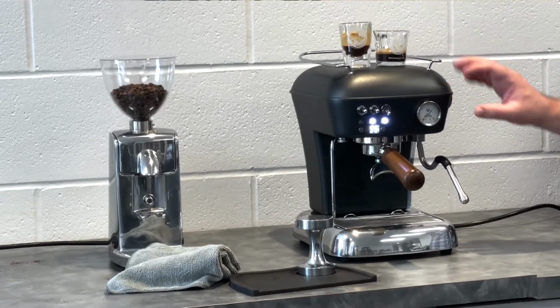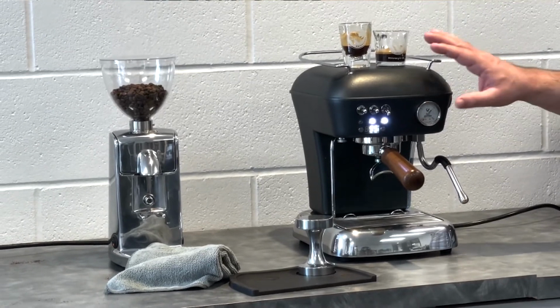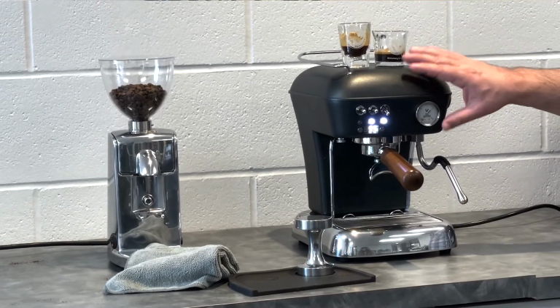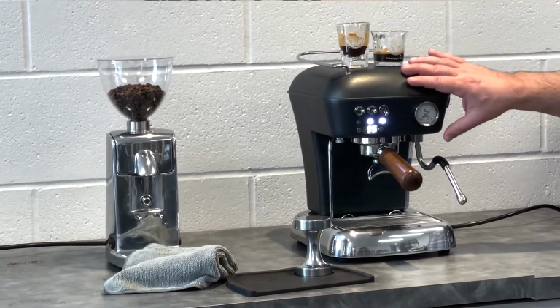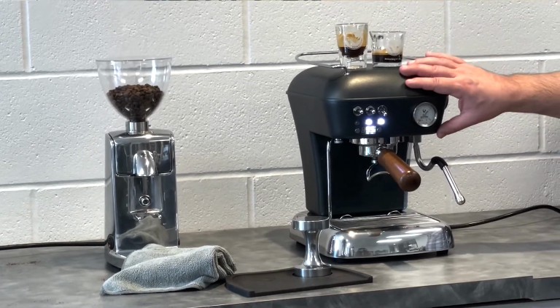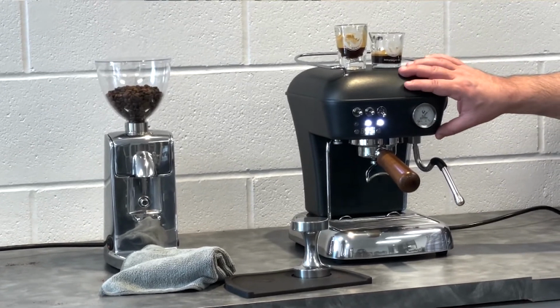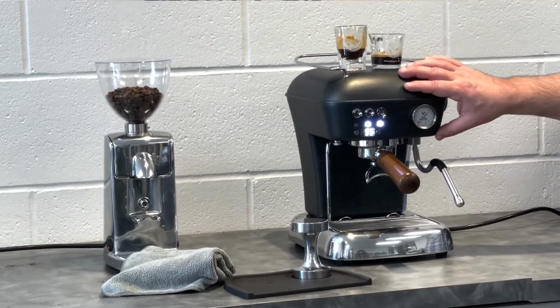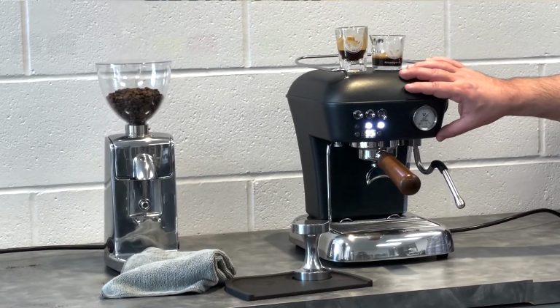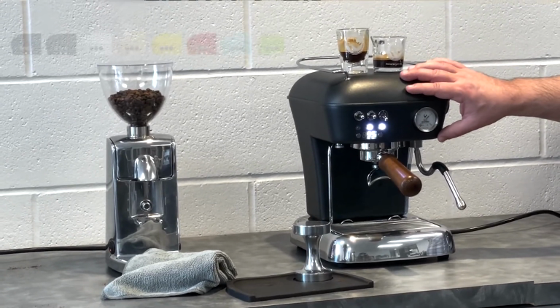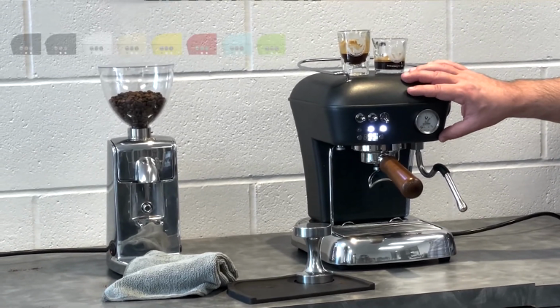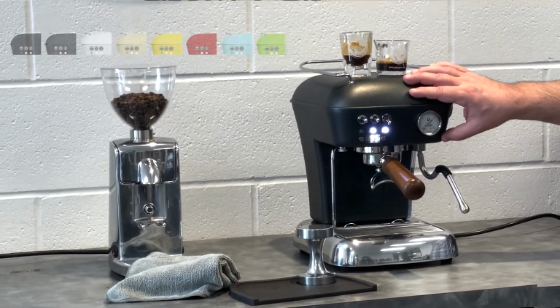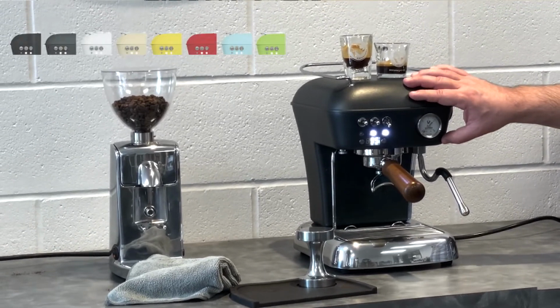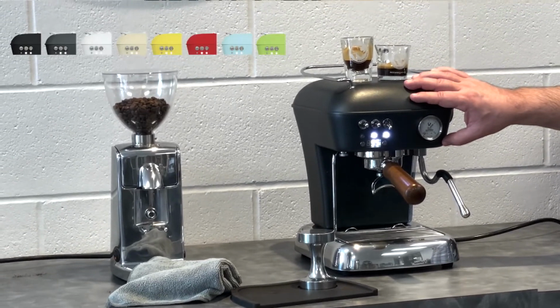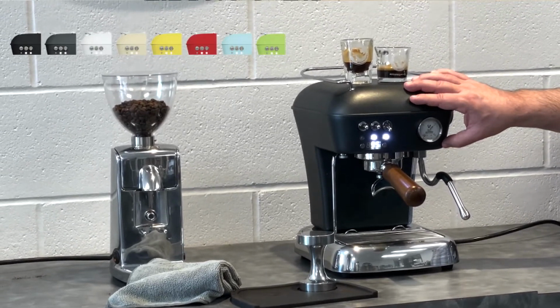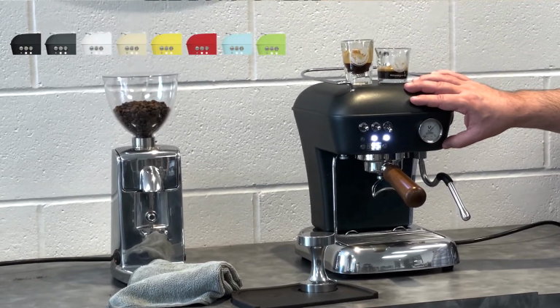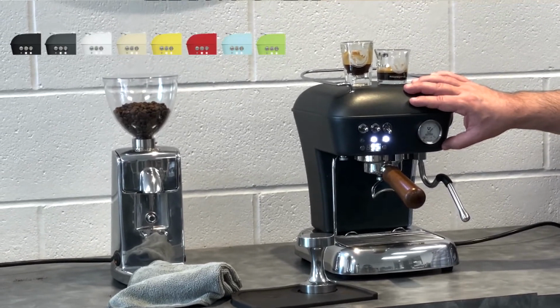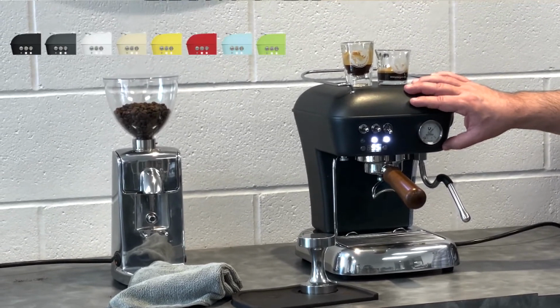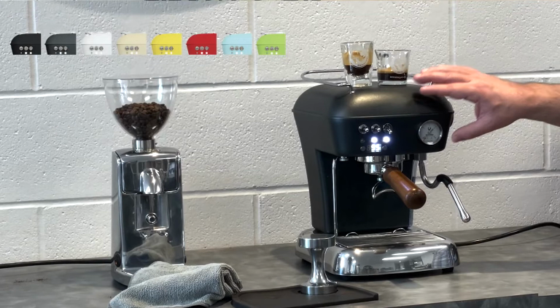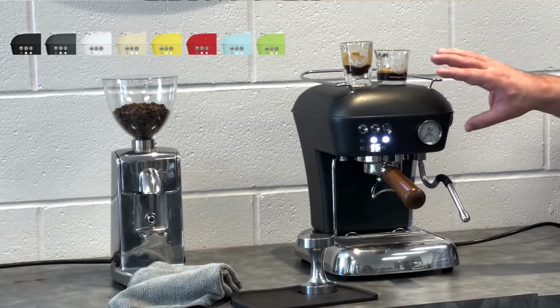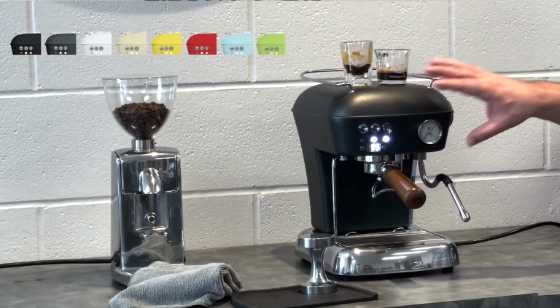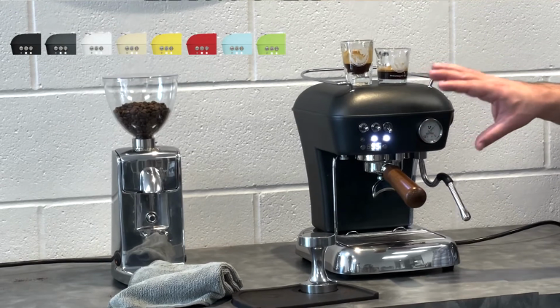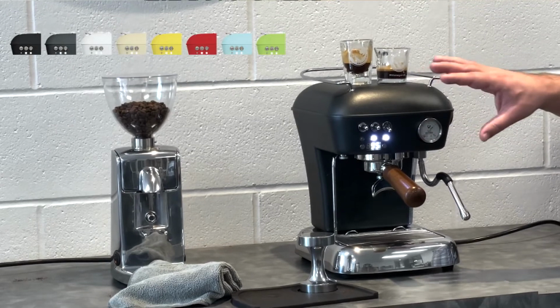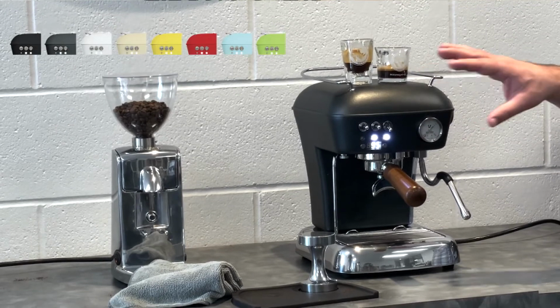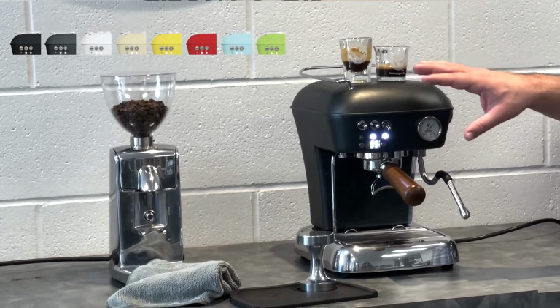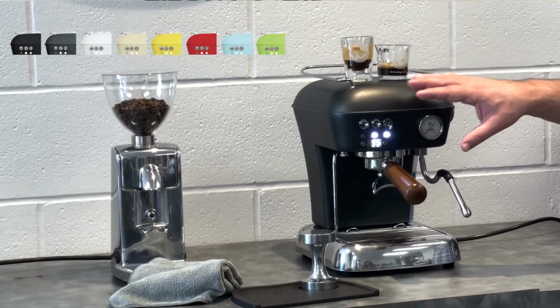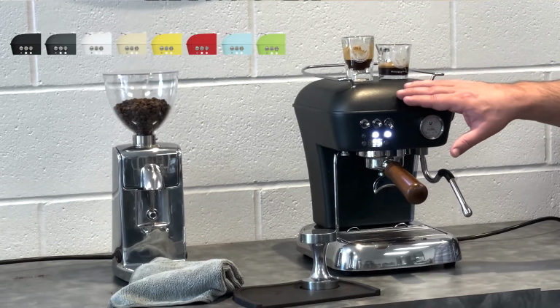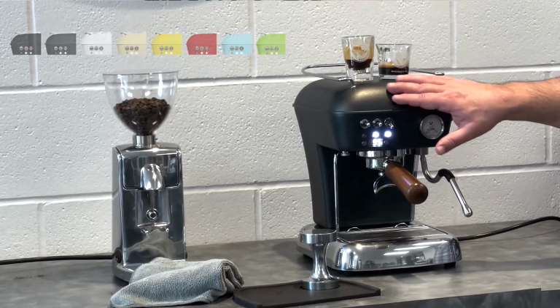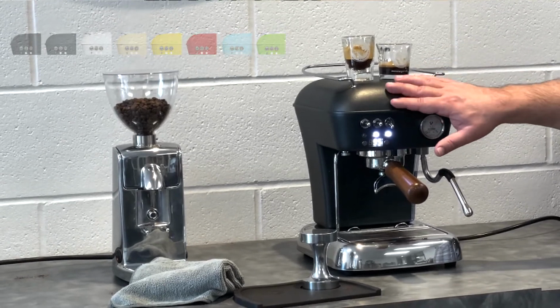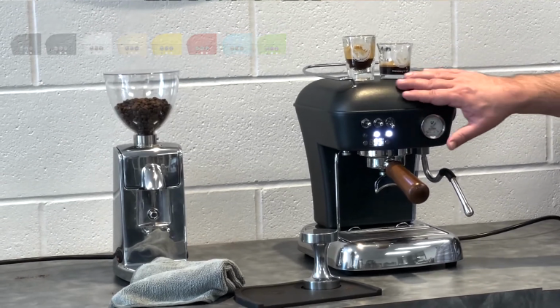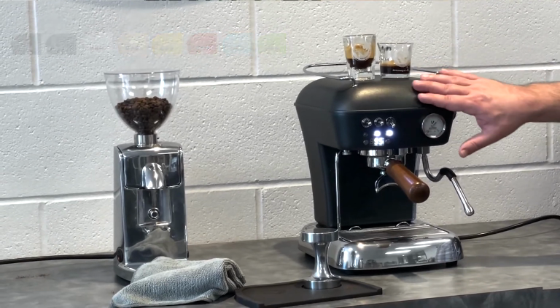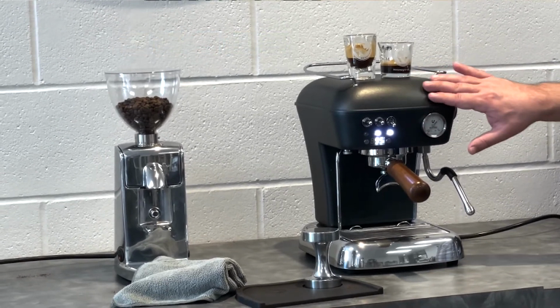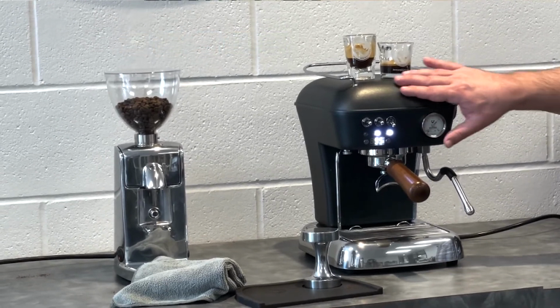Of course, this is our anthracite color. It comes in a variety of different colors, but I love this color. It's been actually very, very popular.